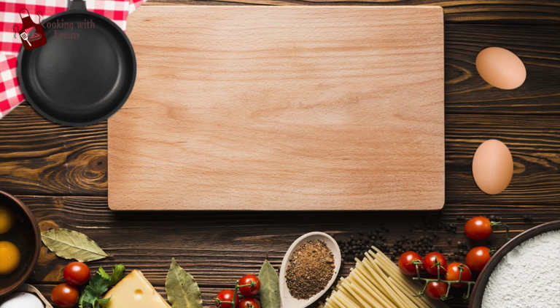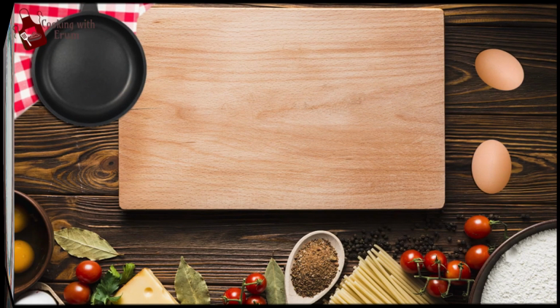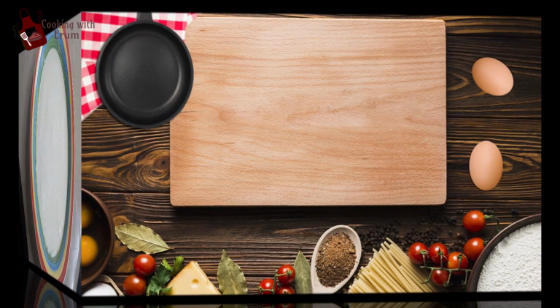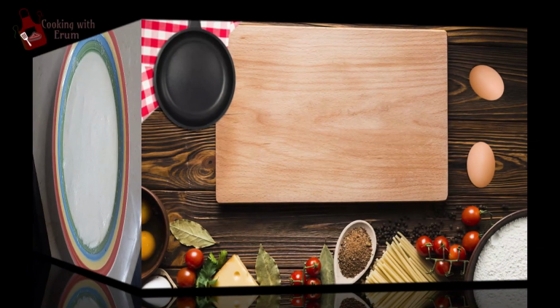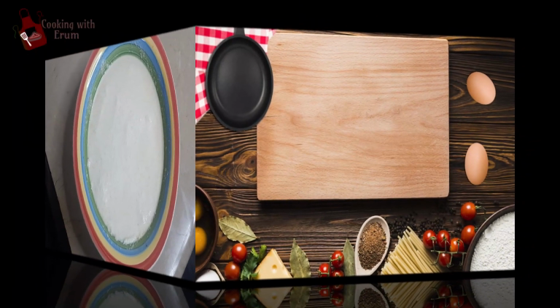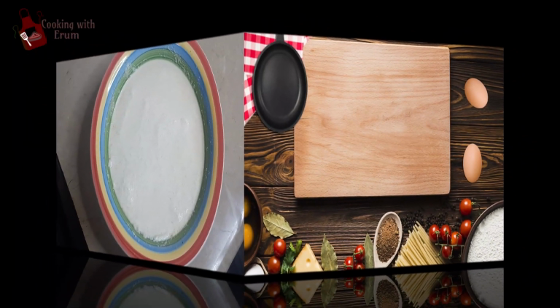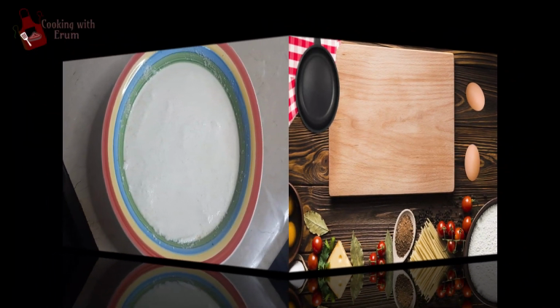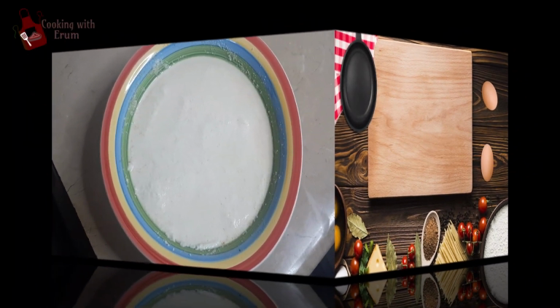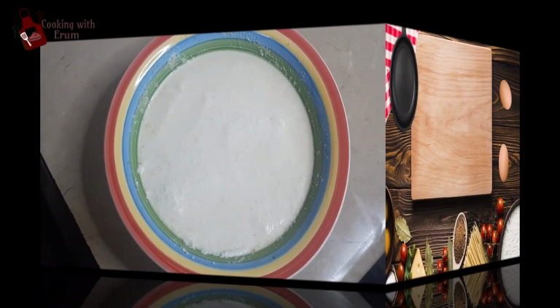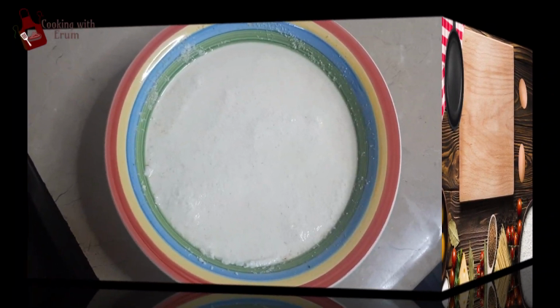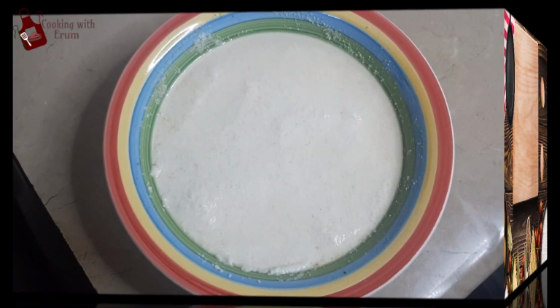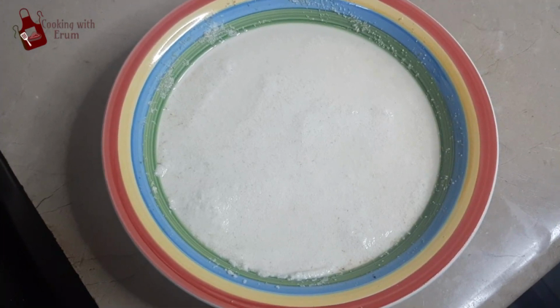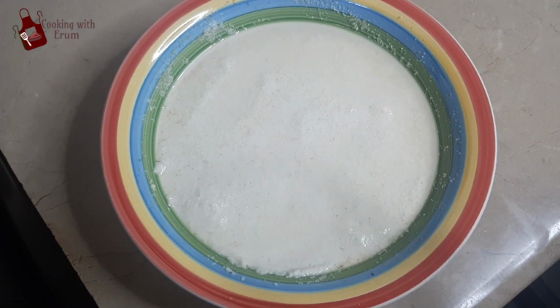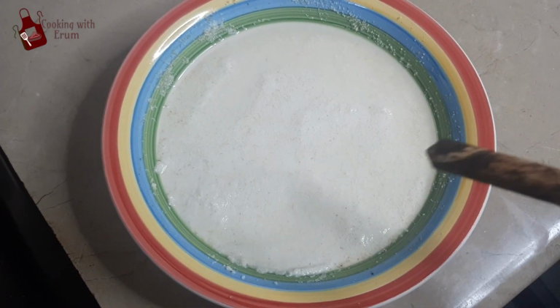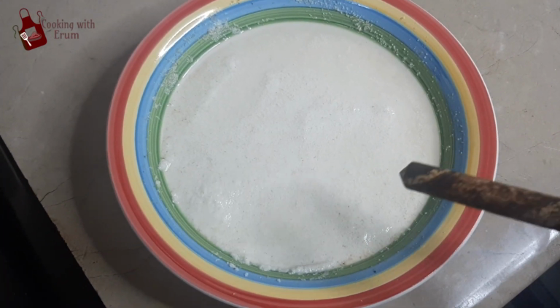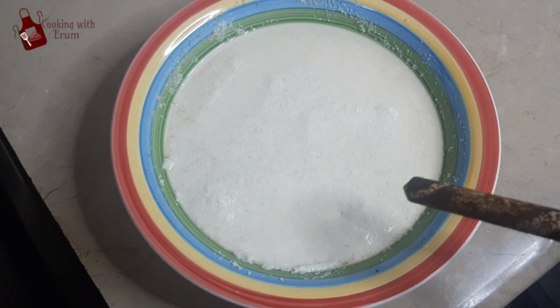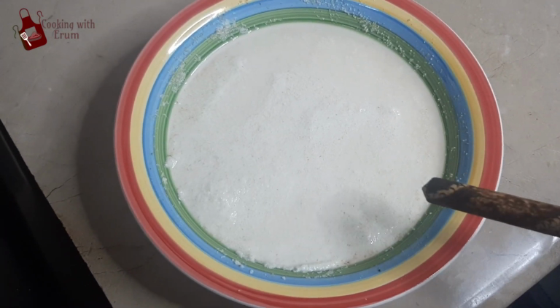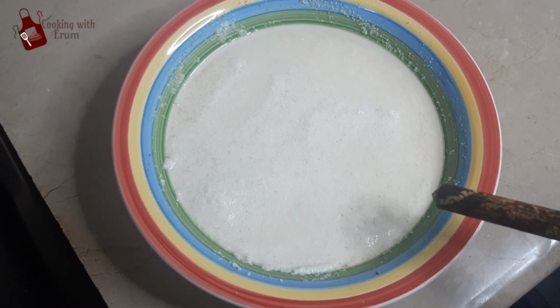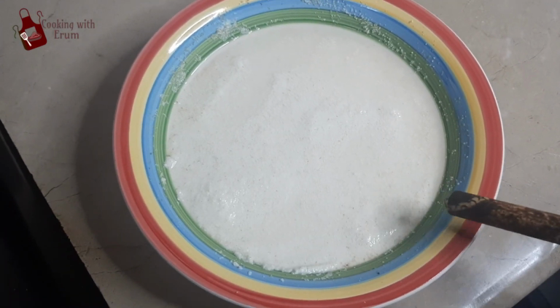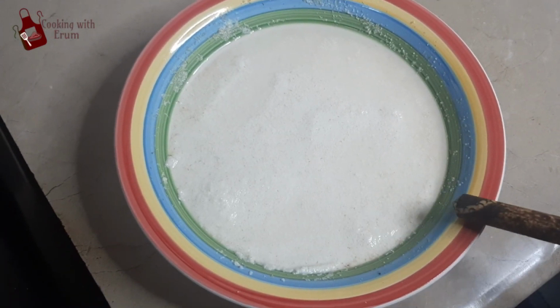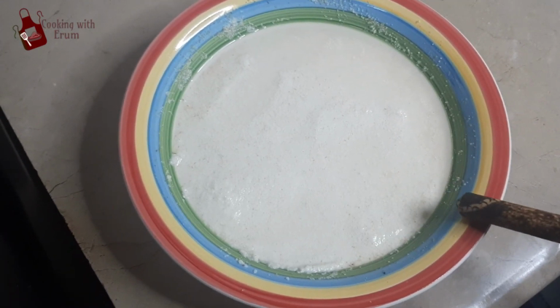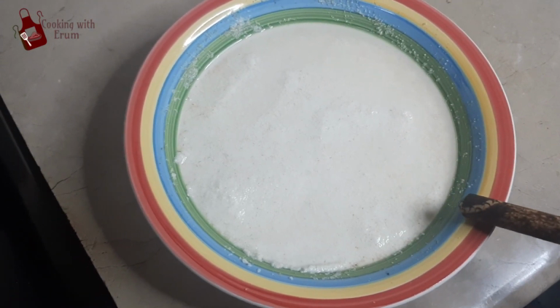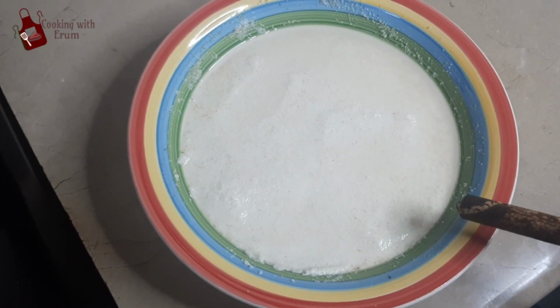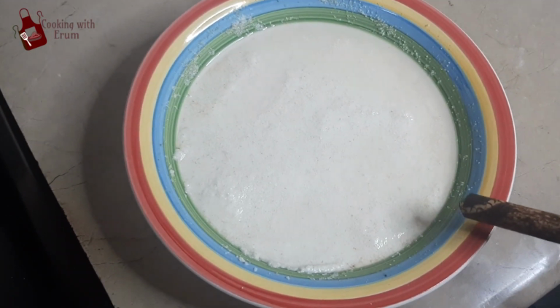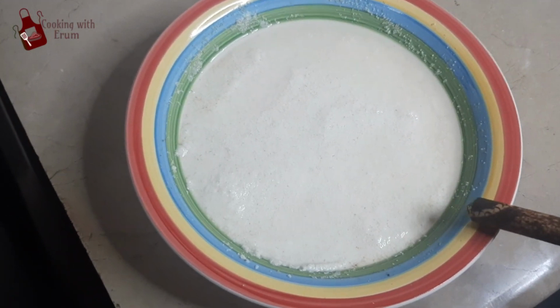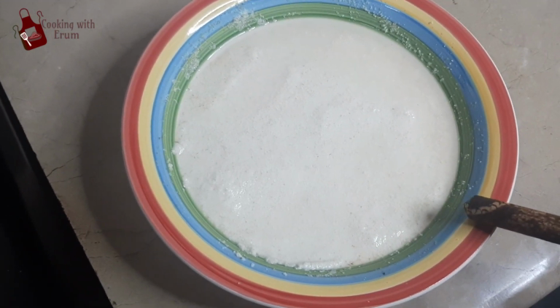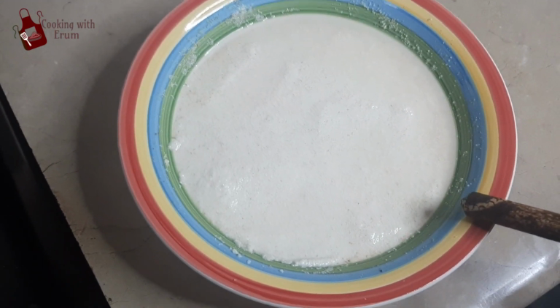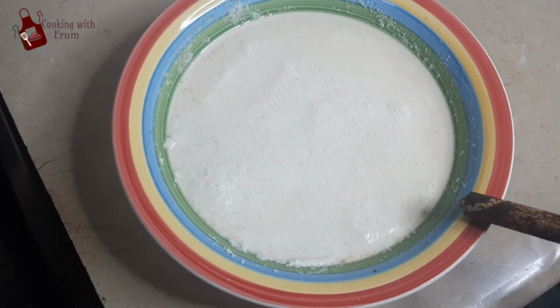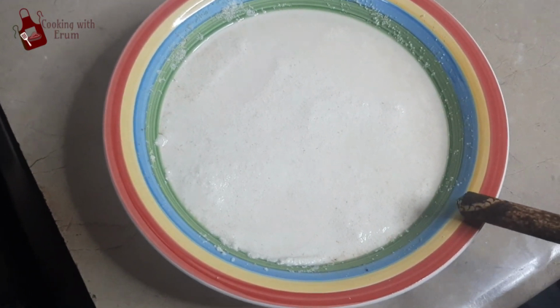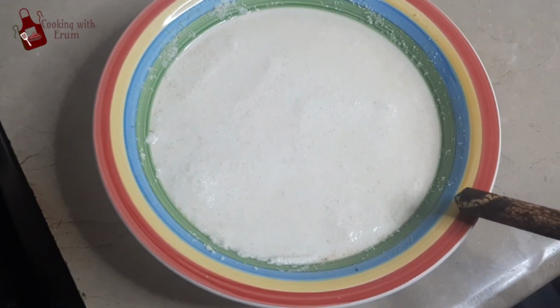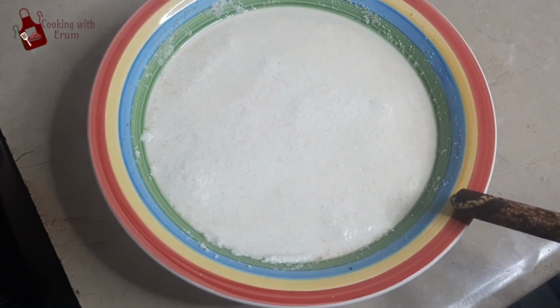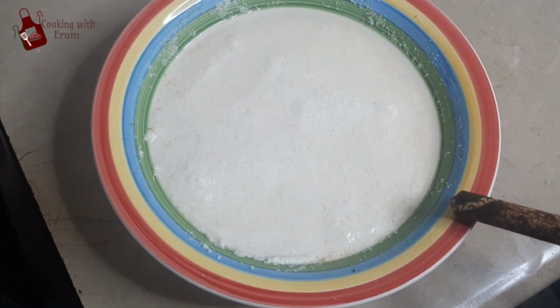The first ingredient for Makhndi Halwa is suji (semolina). I will use about one cup of suji.